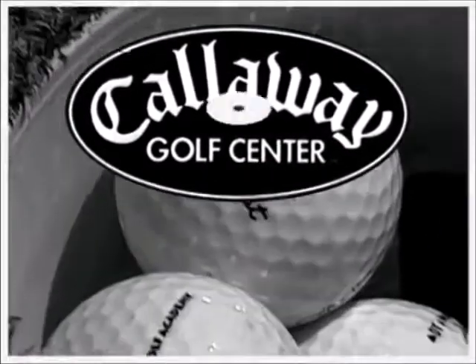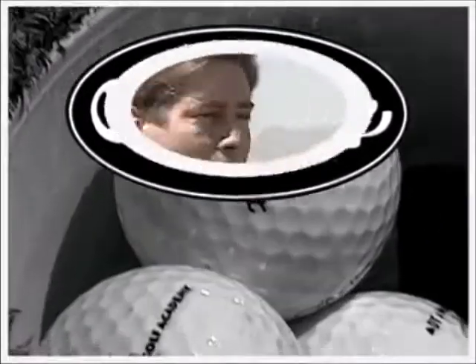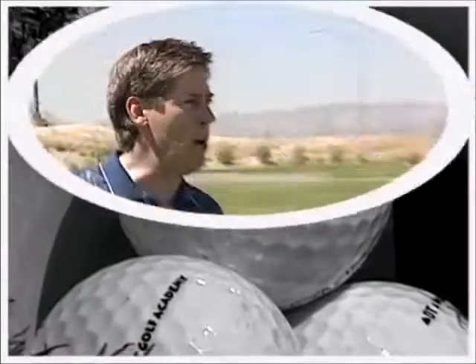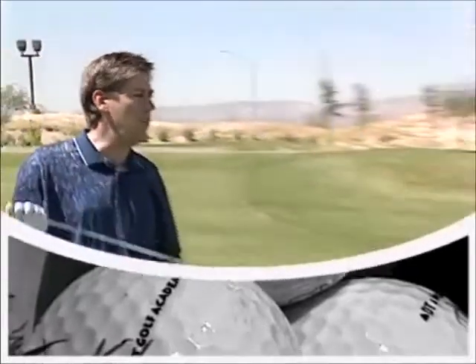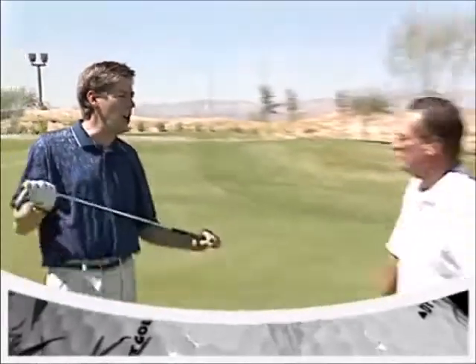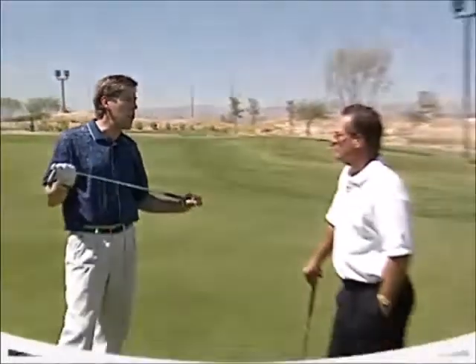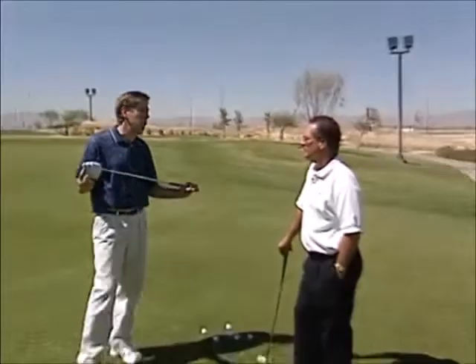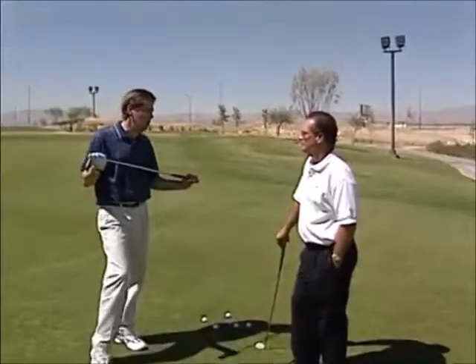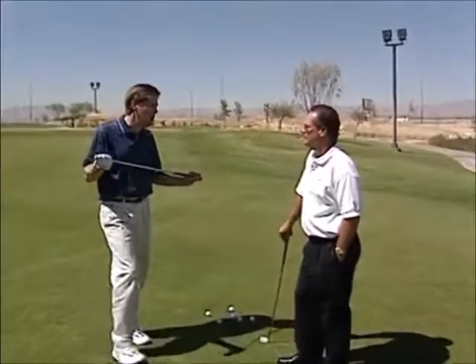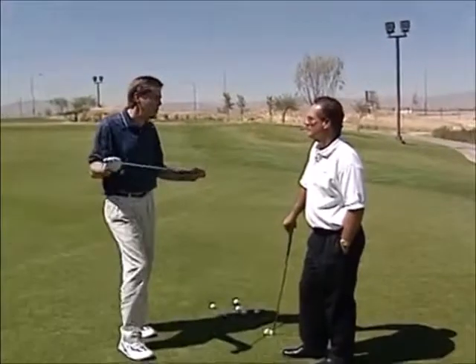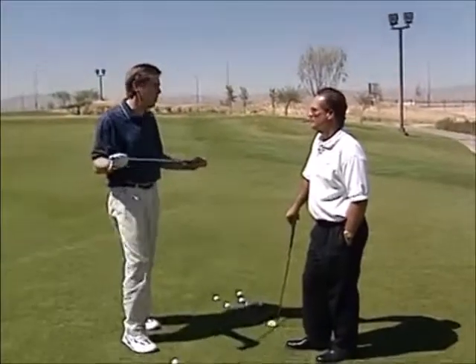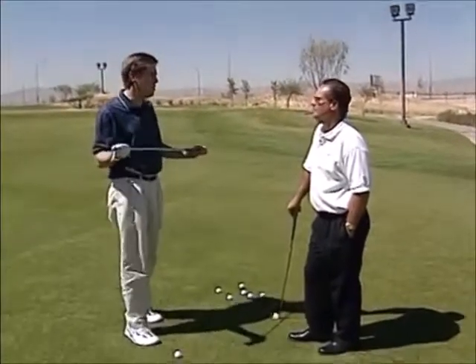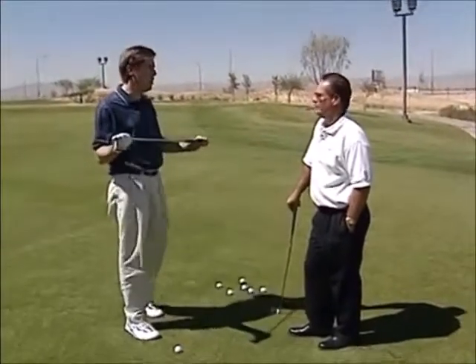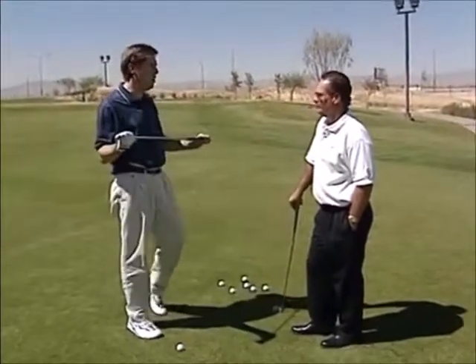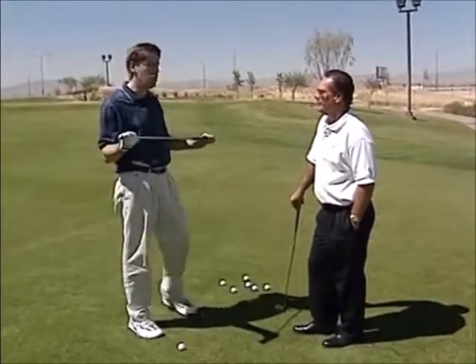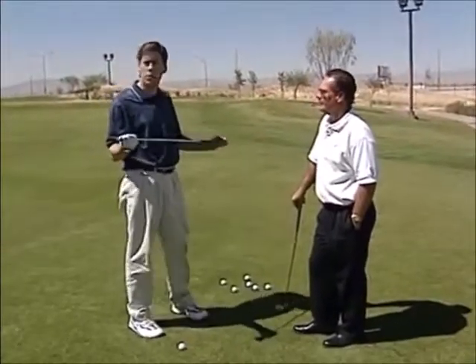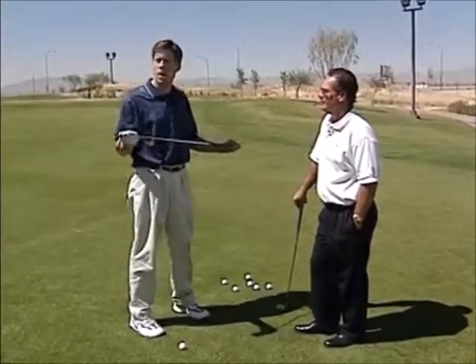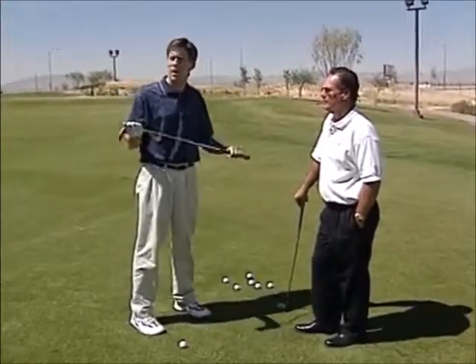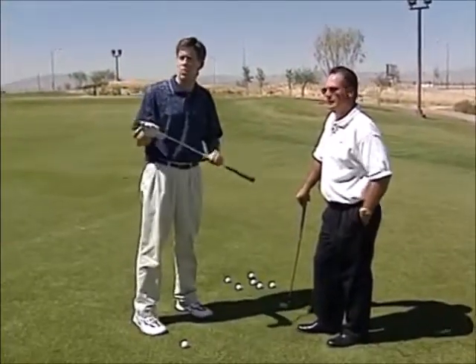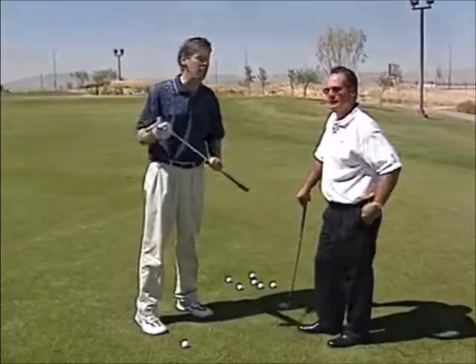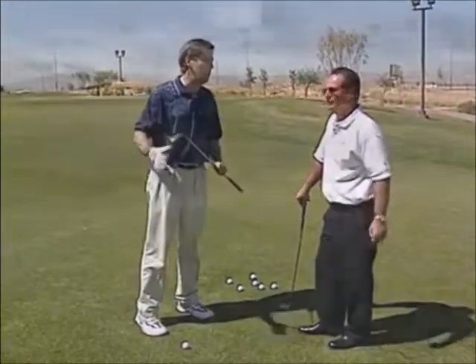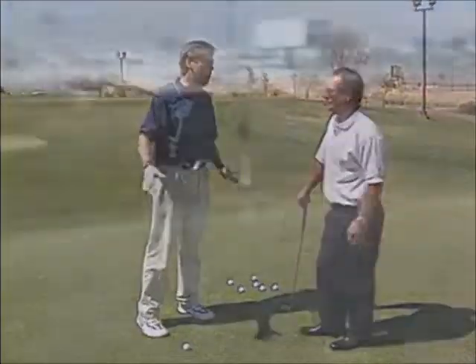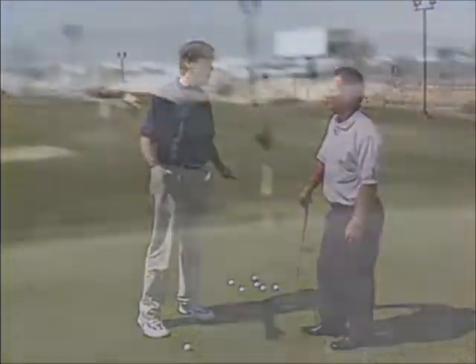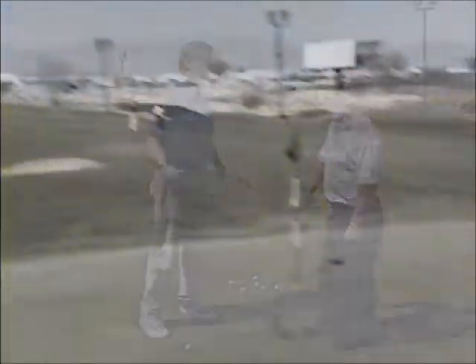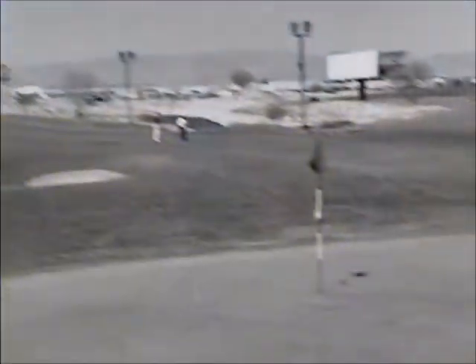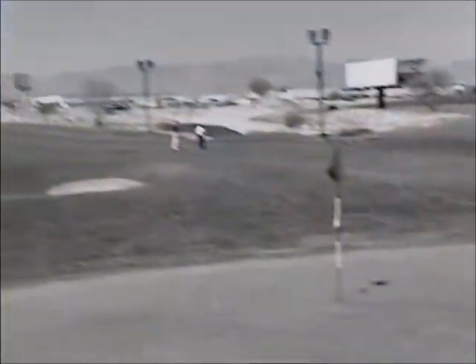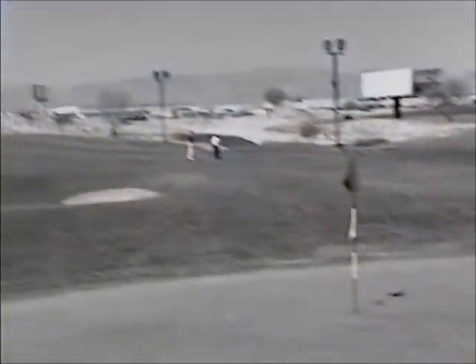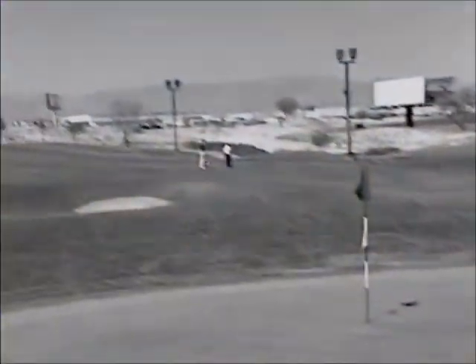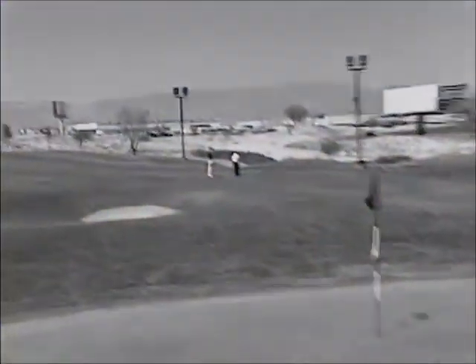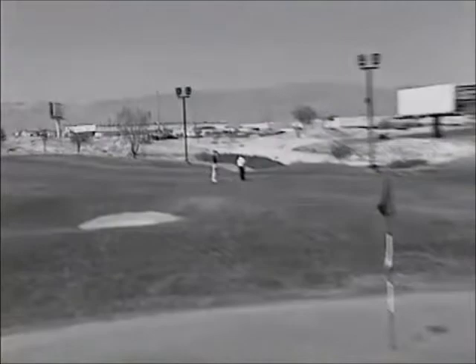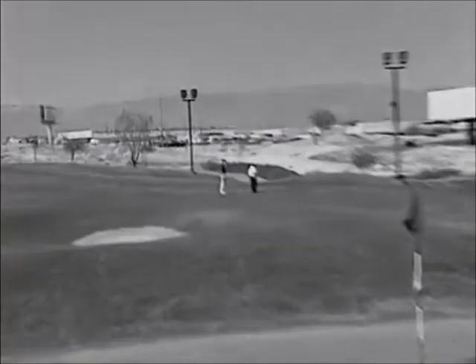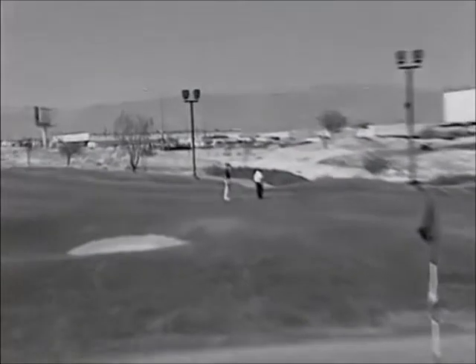Alright Paul, I followed your driving advice and drove the ball about 350 yards right down the middle. Was that a great drive?